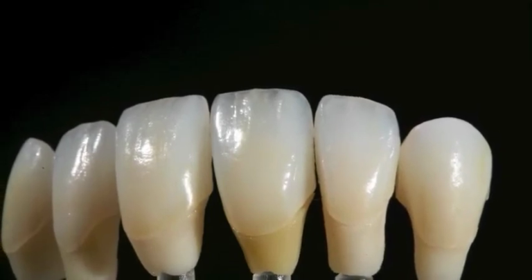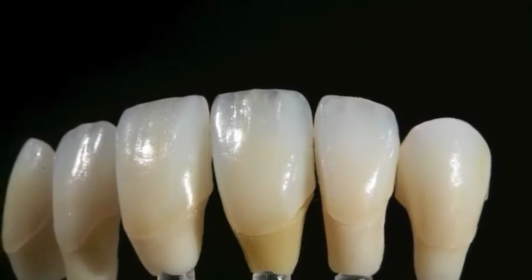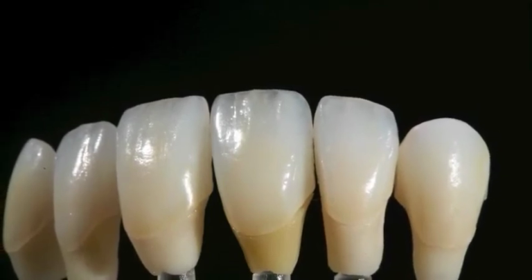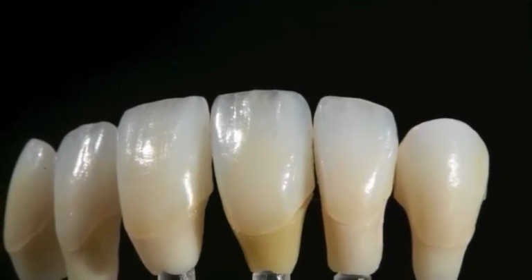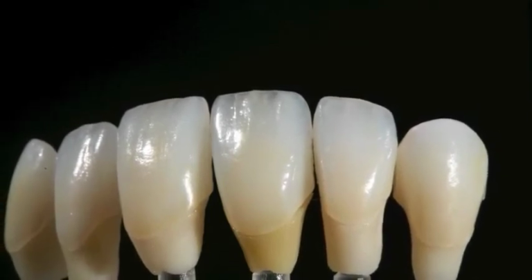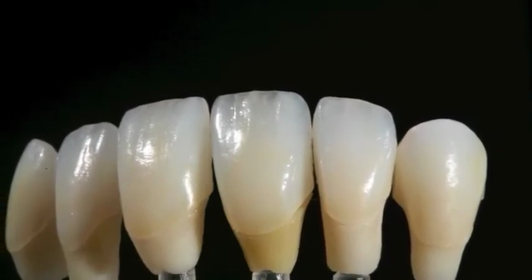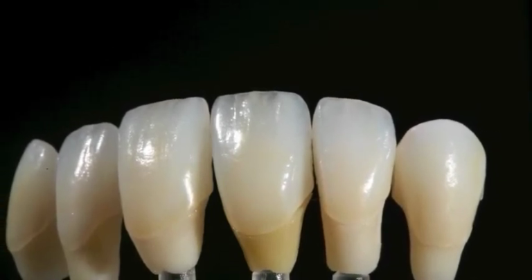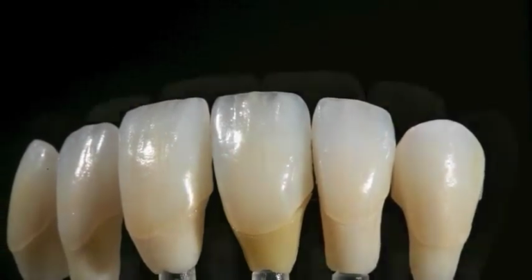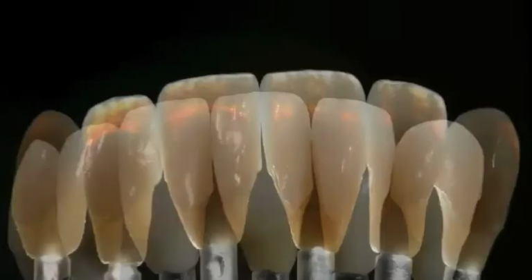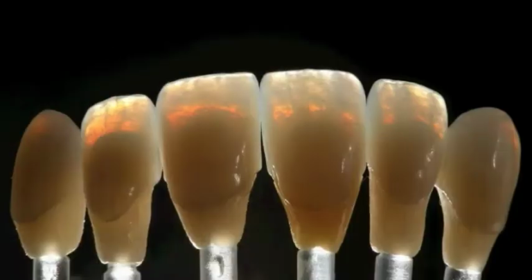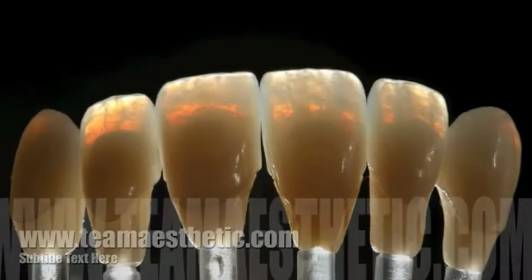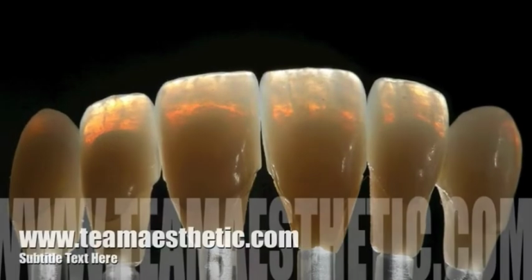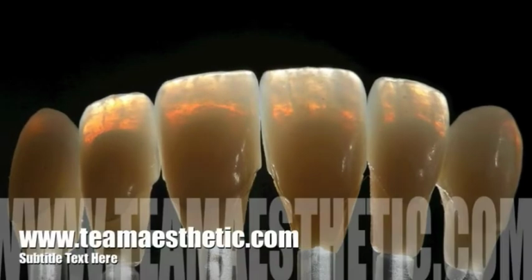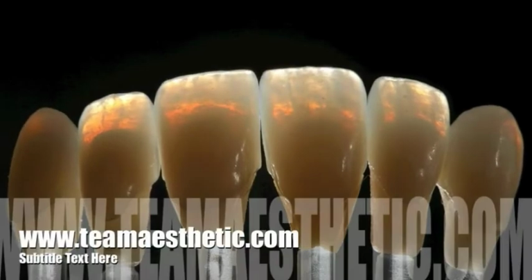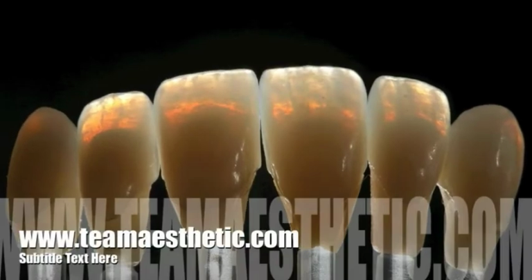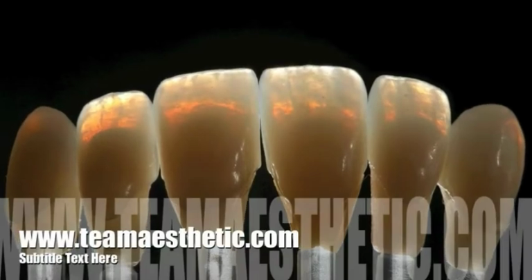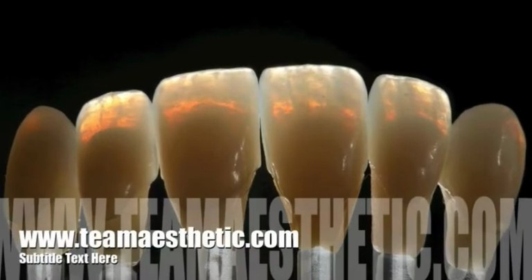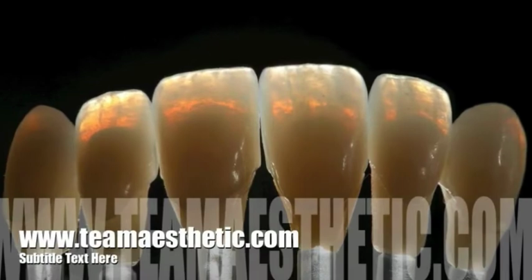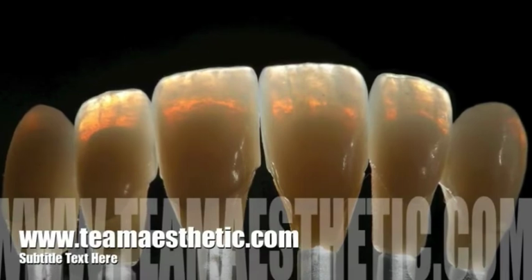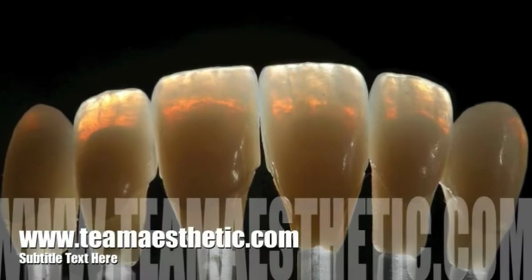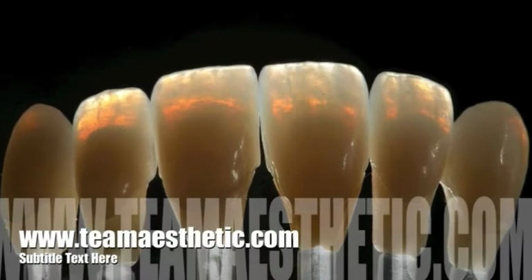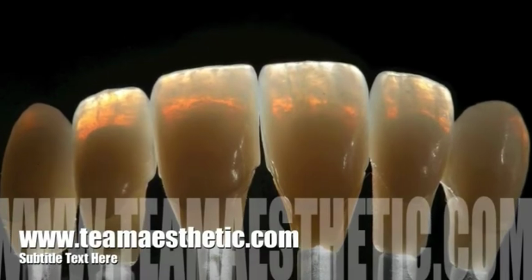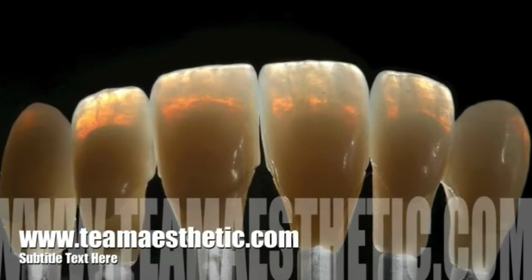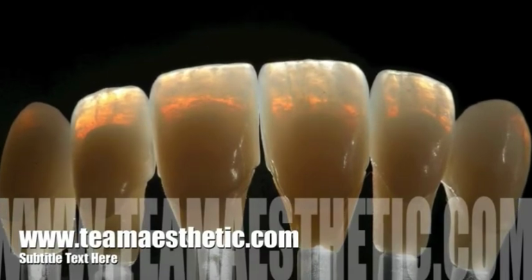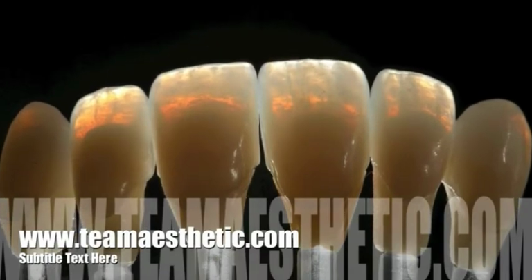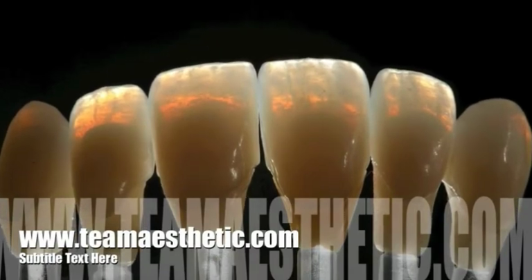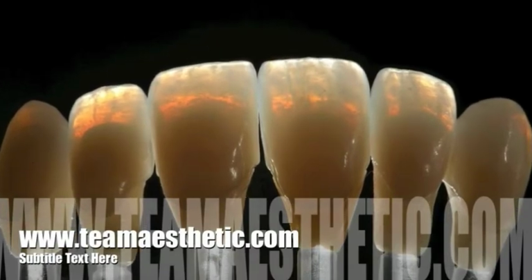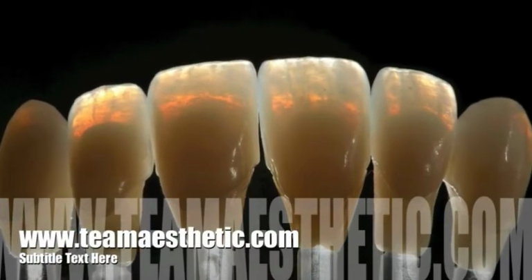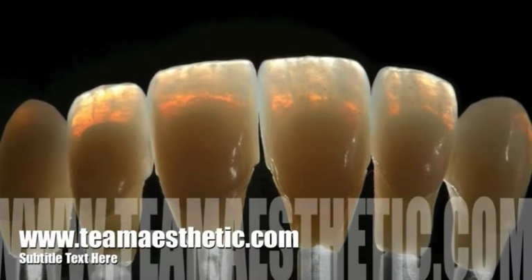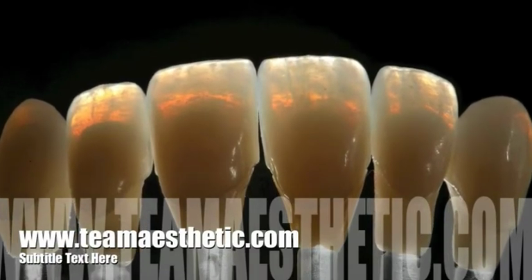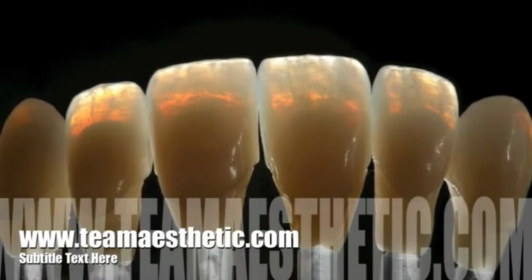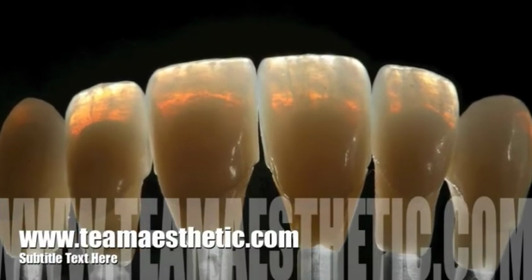Hope you've enjoyed our video today. Our entire video series can be viewed at www.teamaesthetic.com.